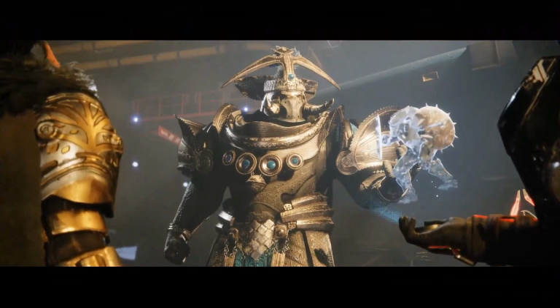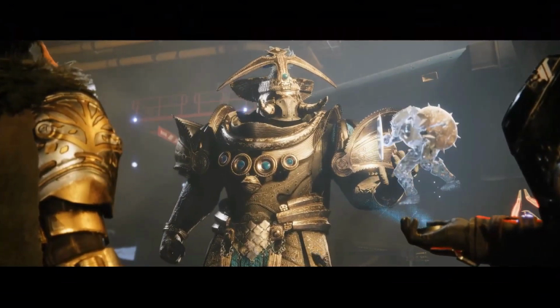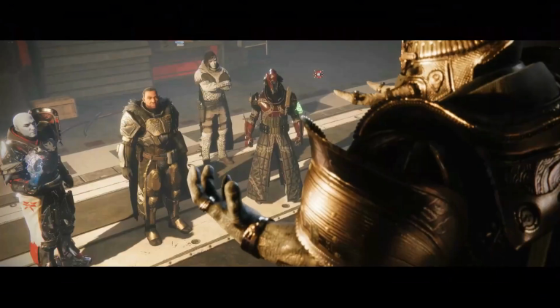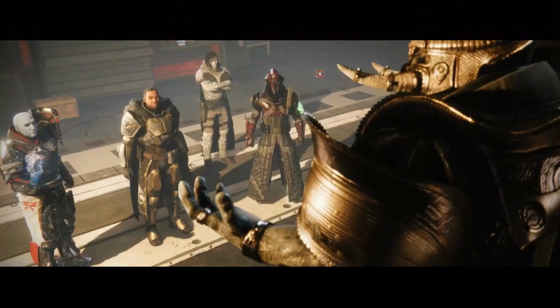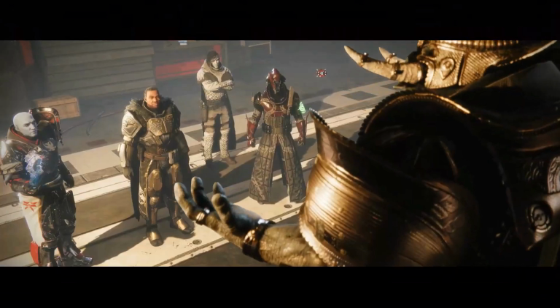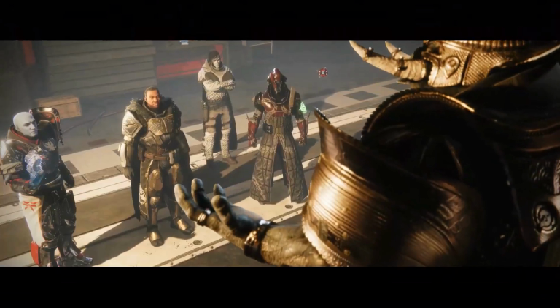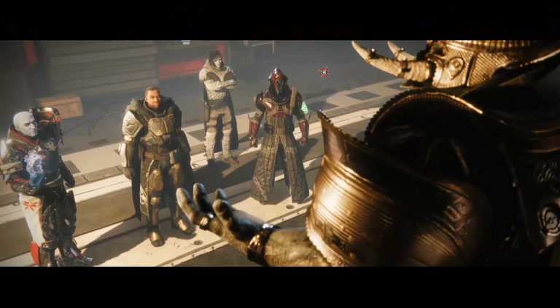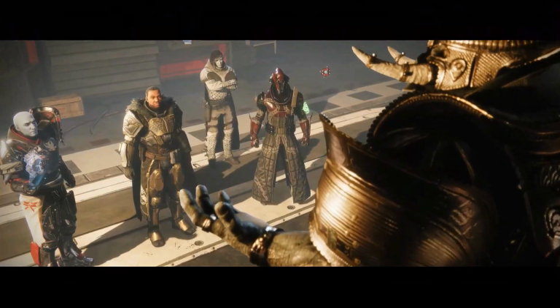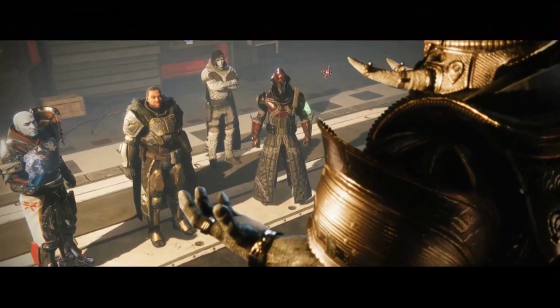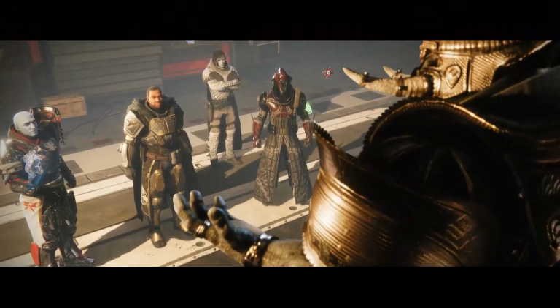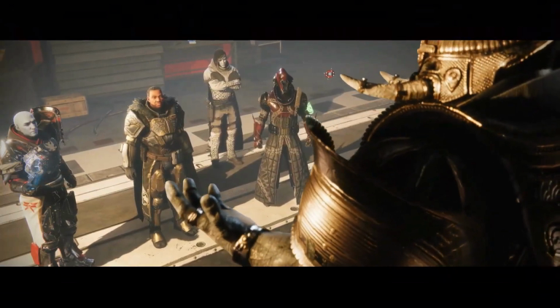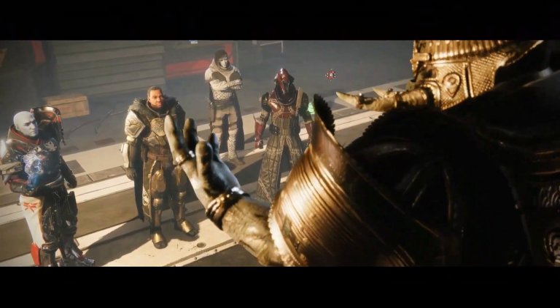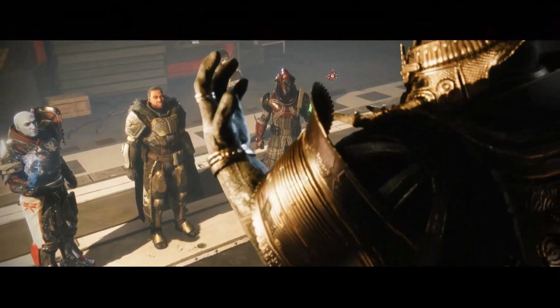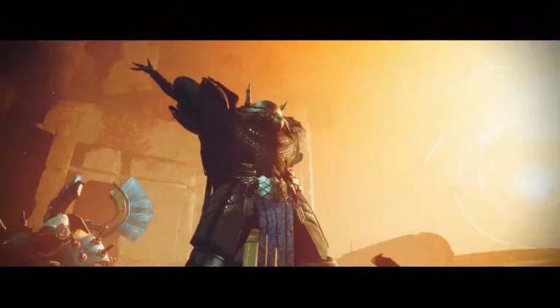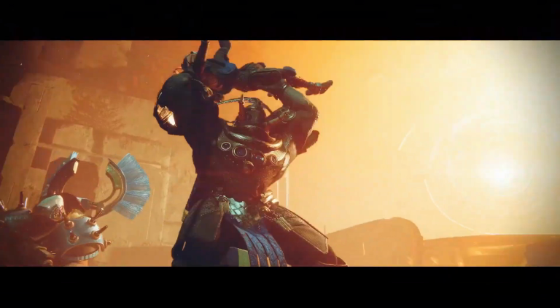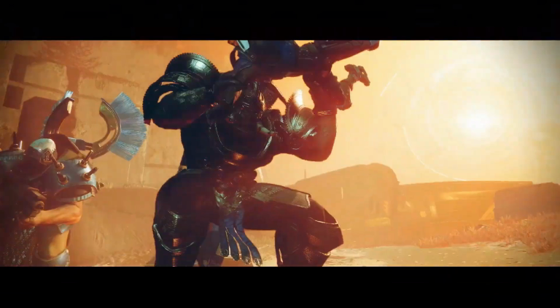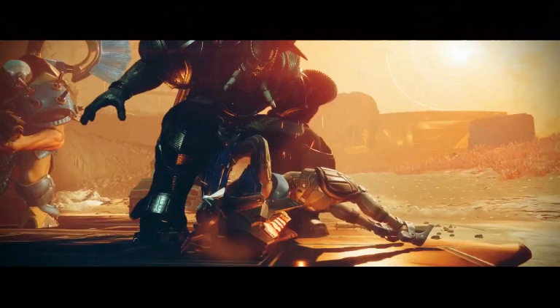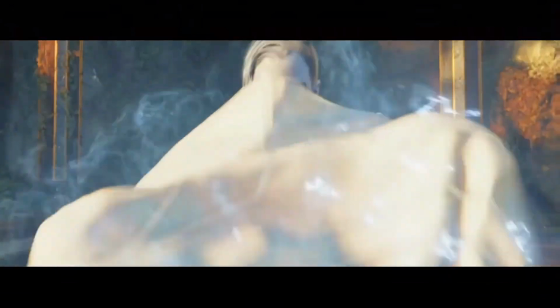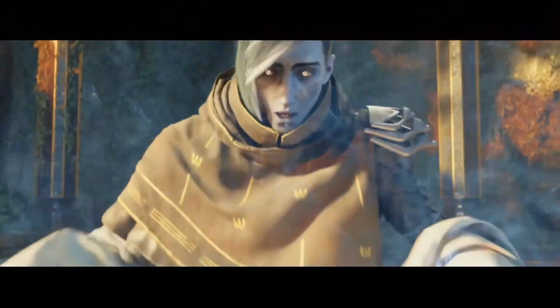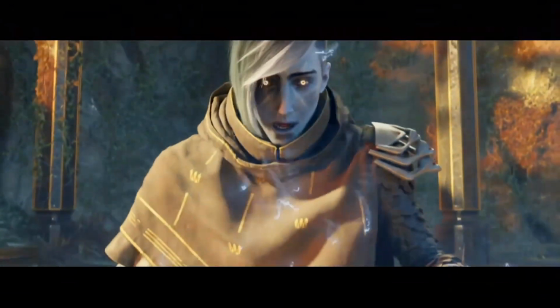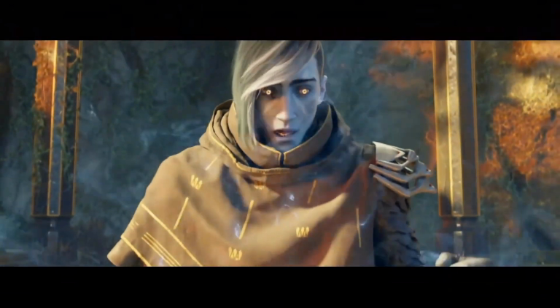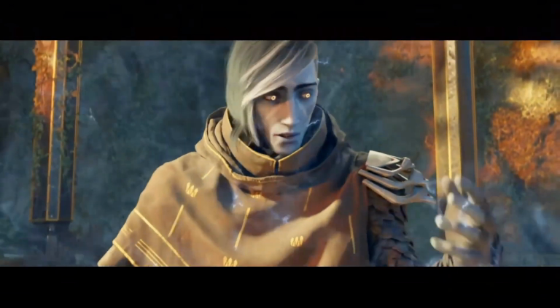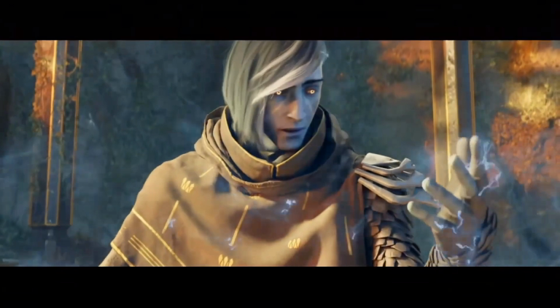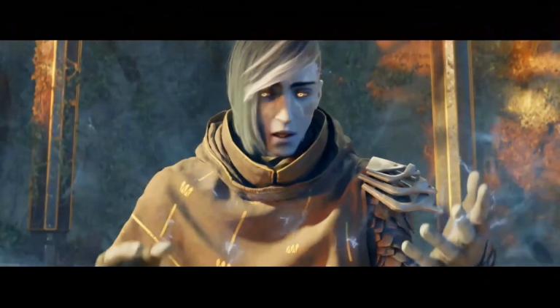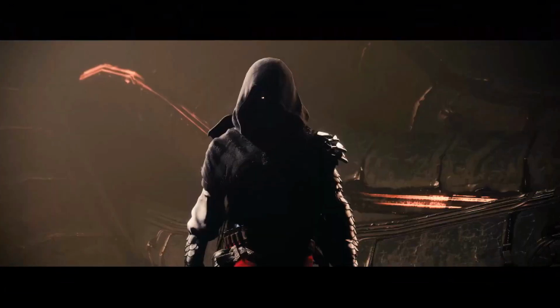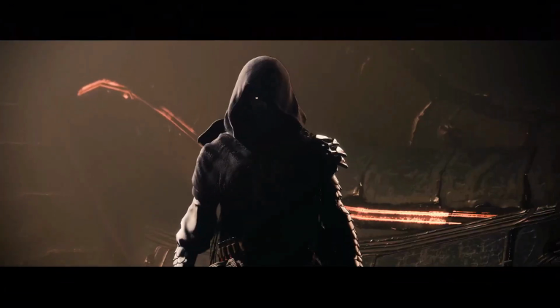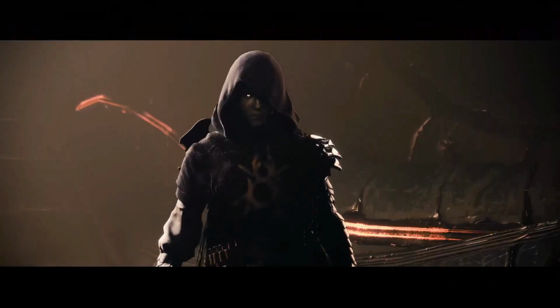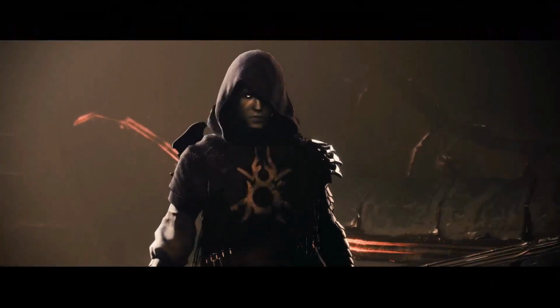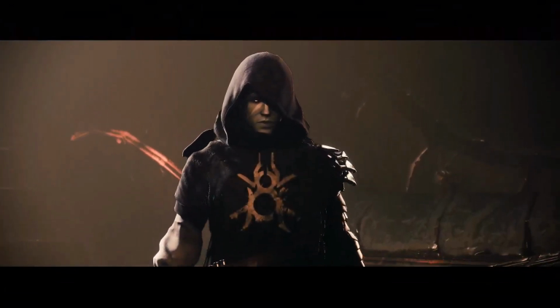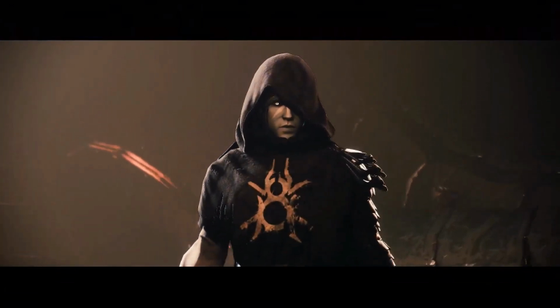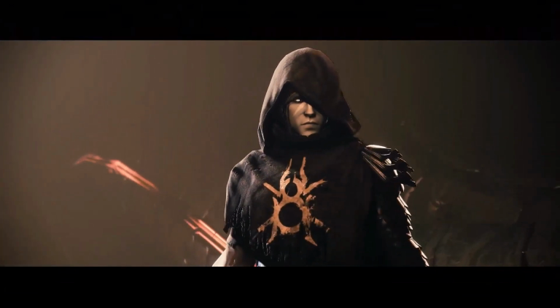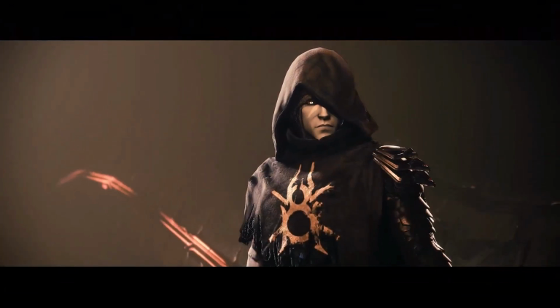Today's guide goes over some of the steps you can follow to deal with the Destiny 2 Lightfall not launching error on the Xbox Series X/S.